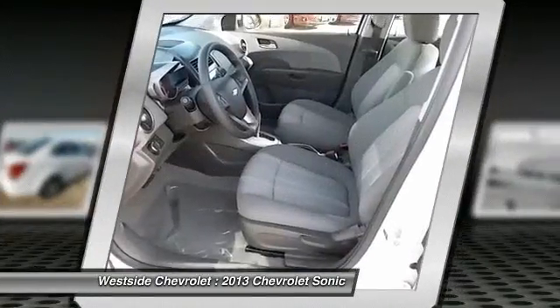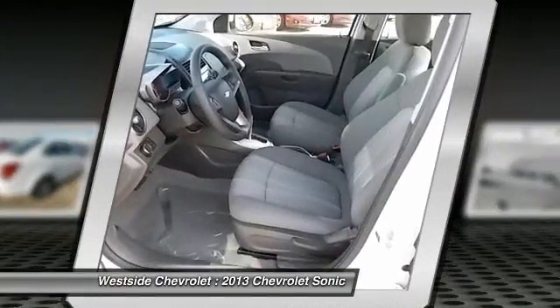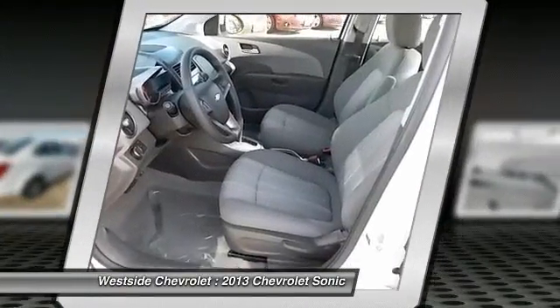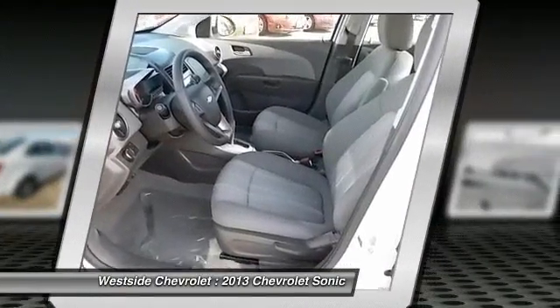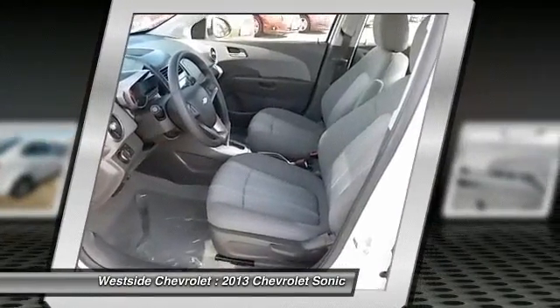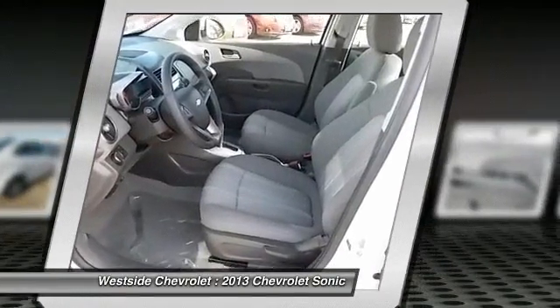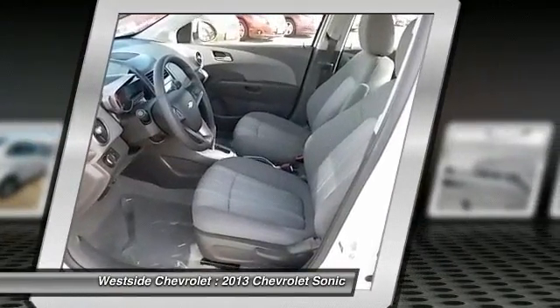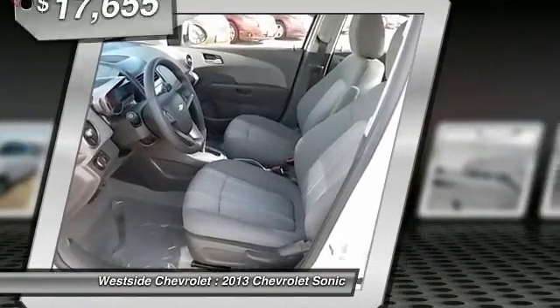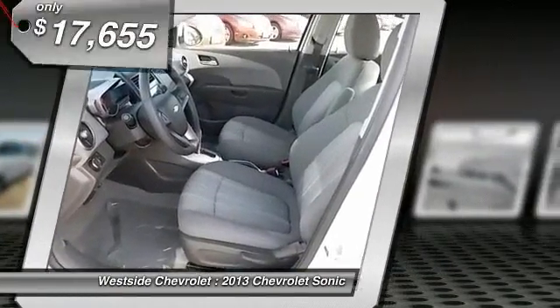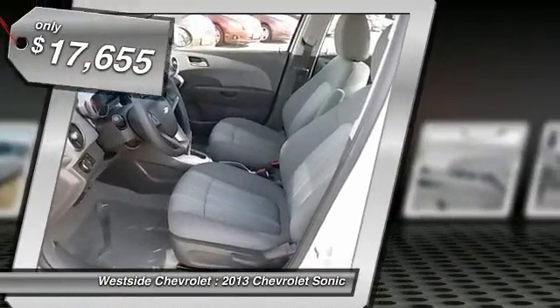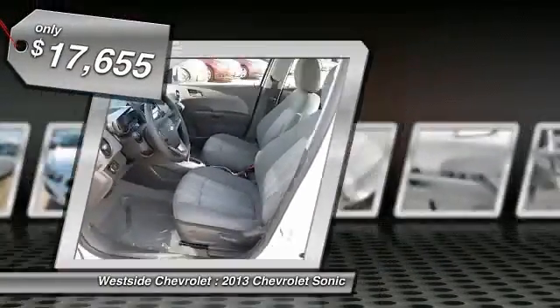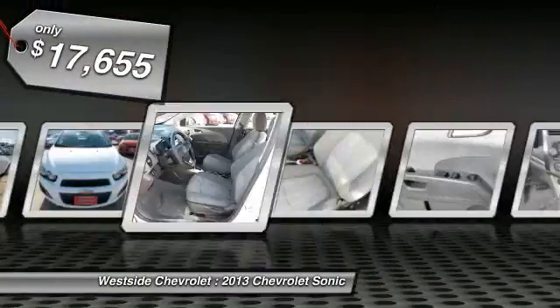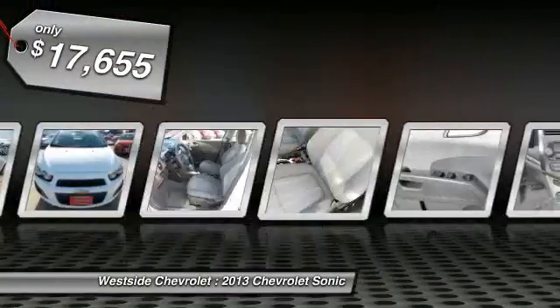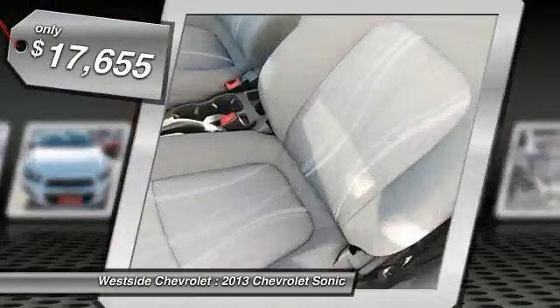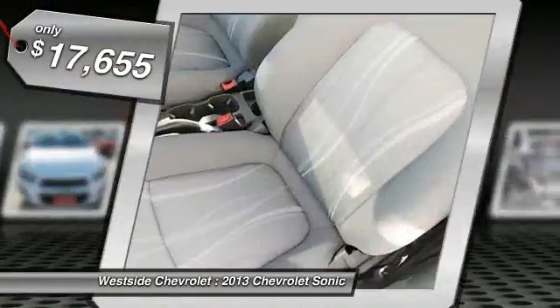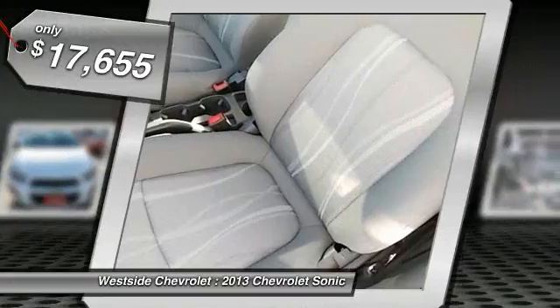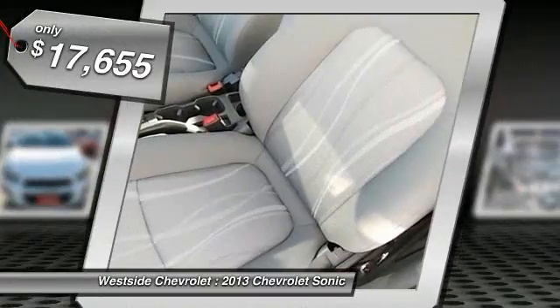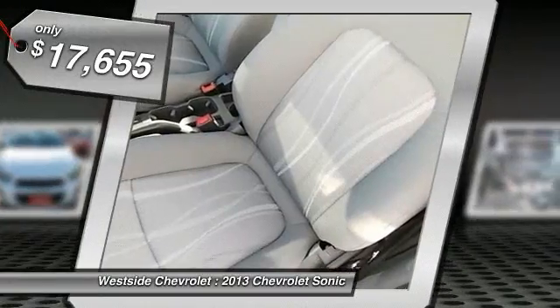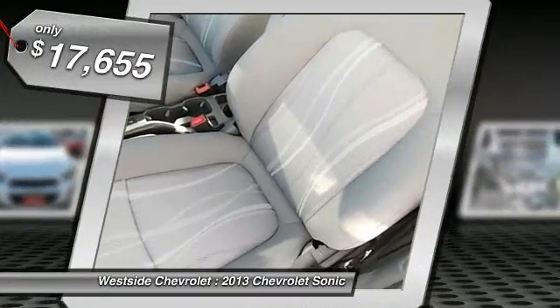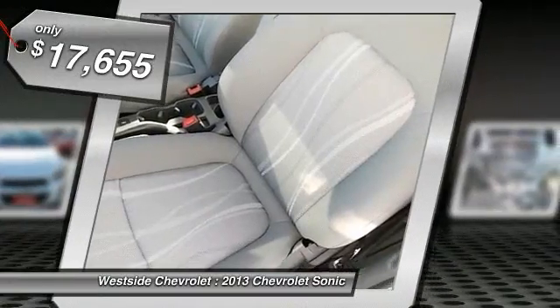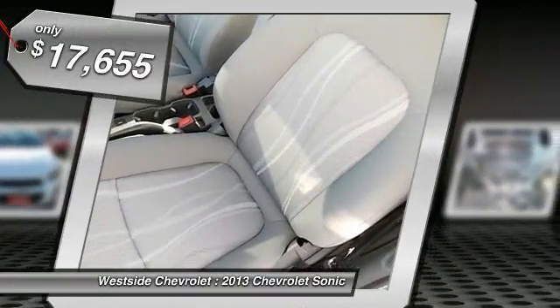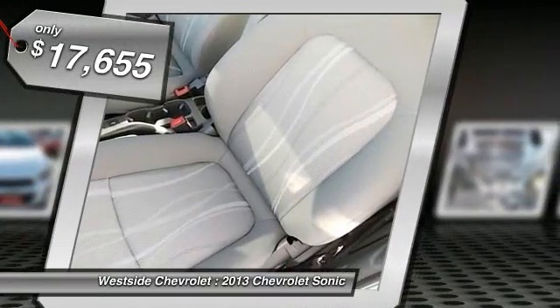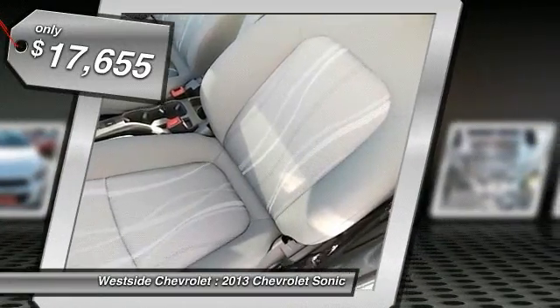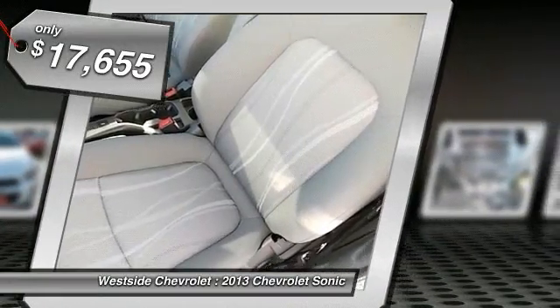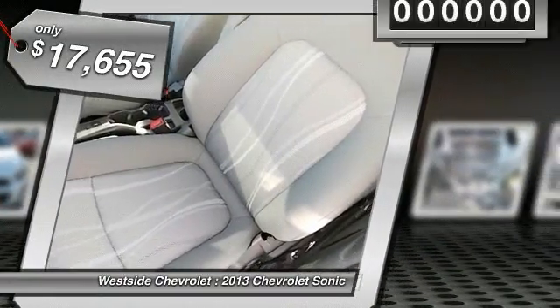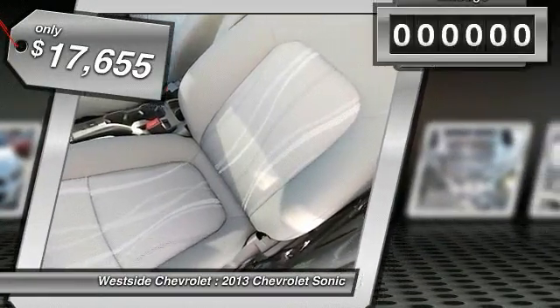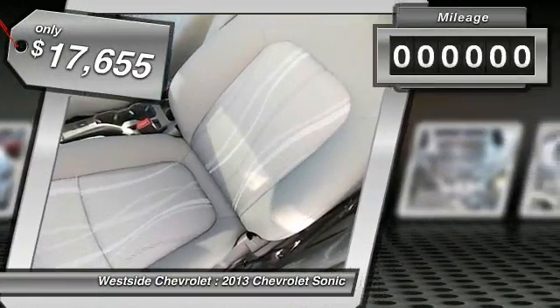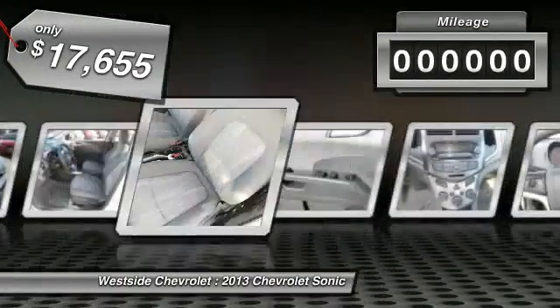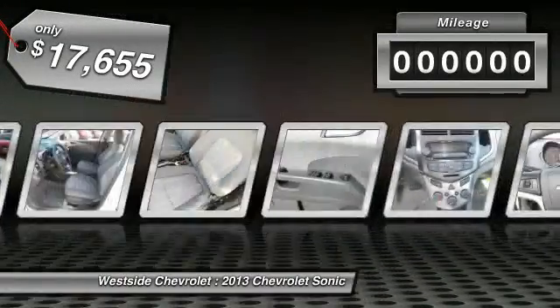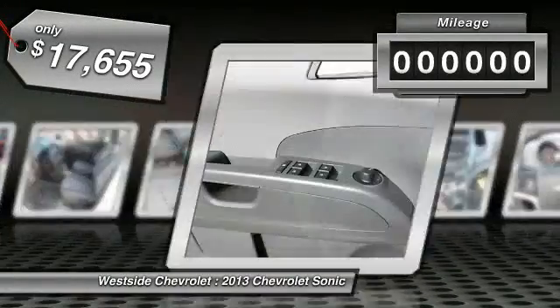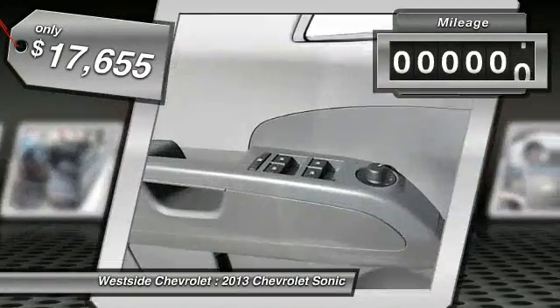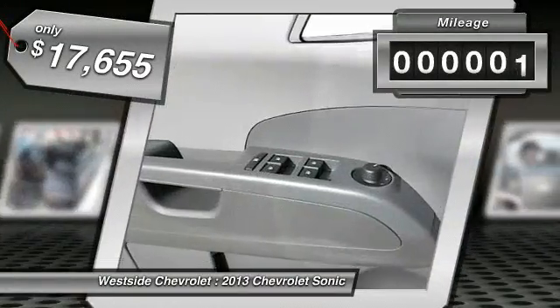It is priced below $20,000, and this vehicle has less than 100 miles.